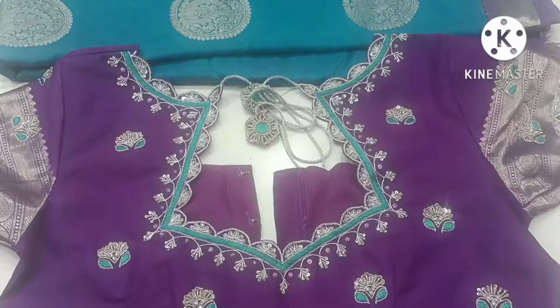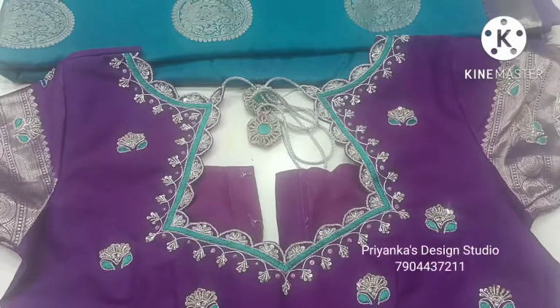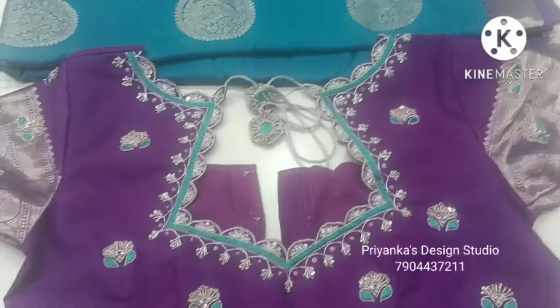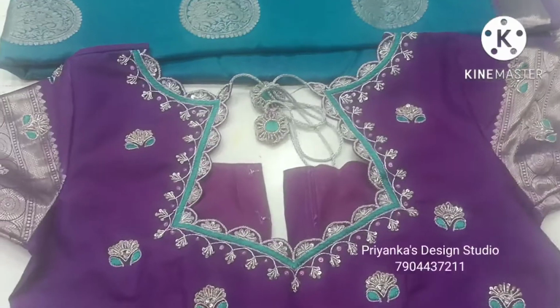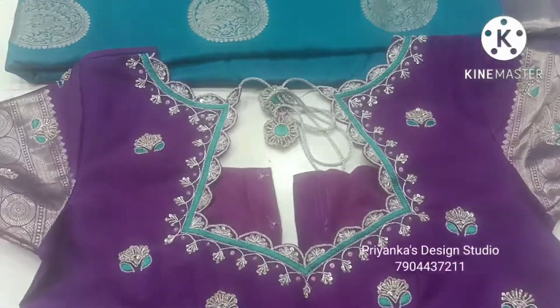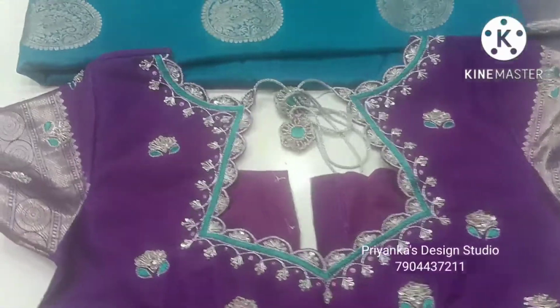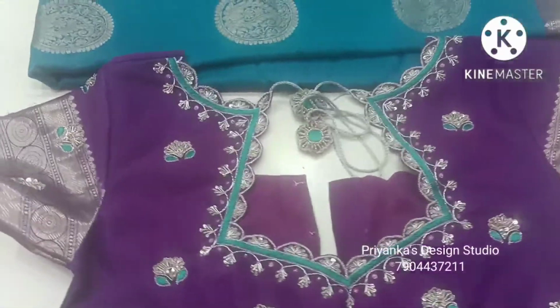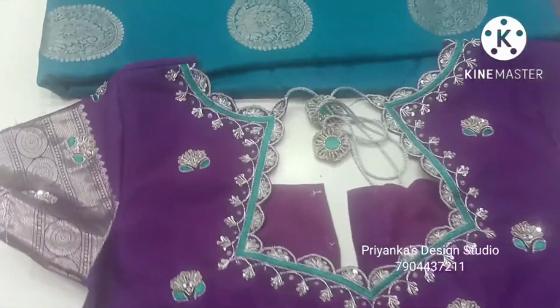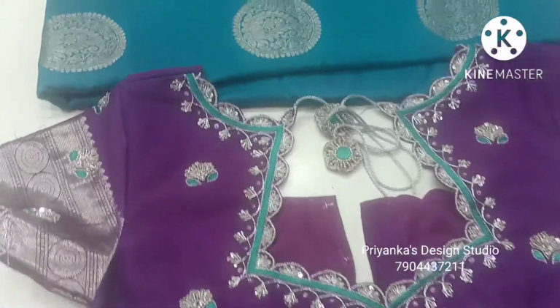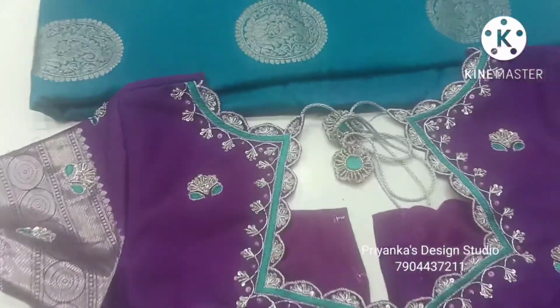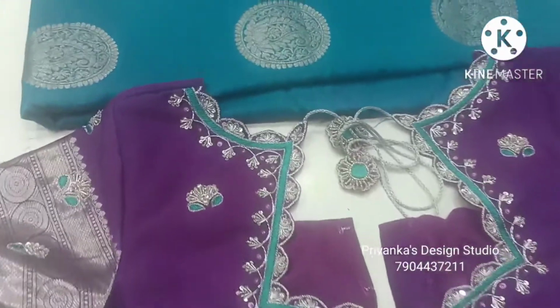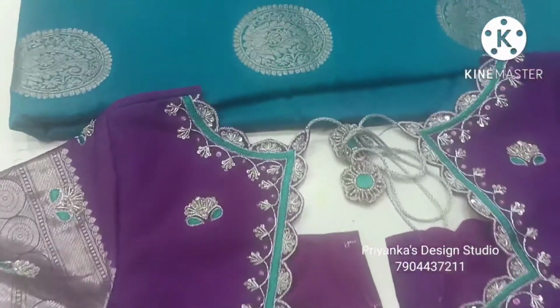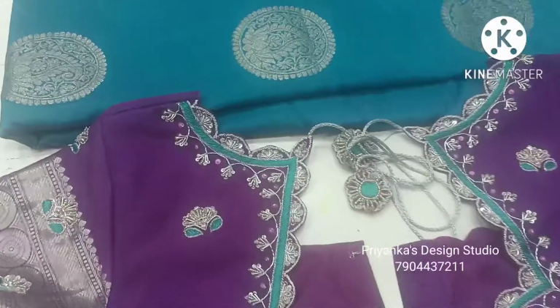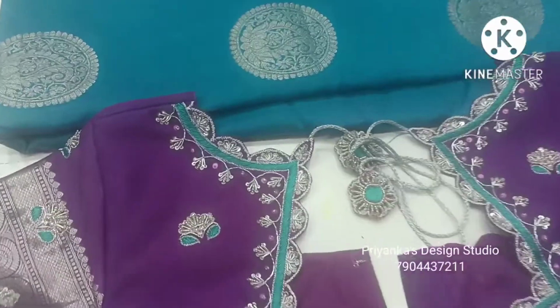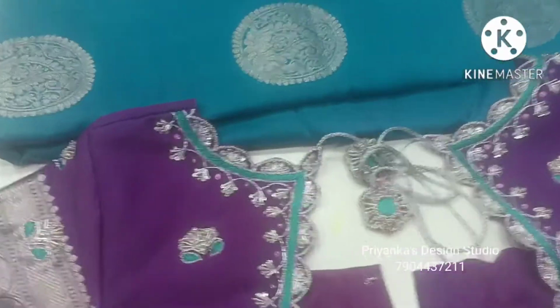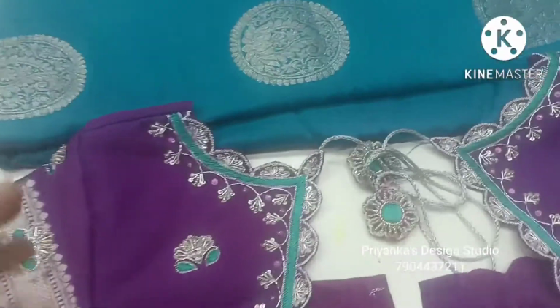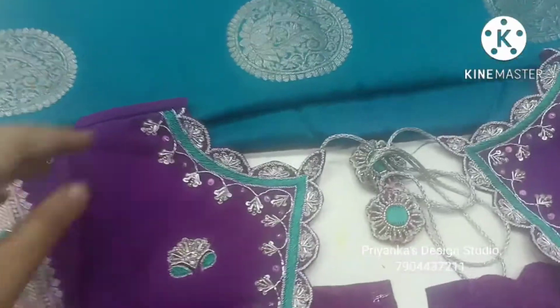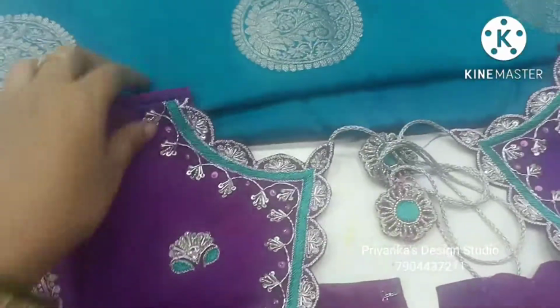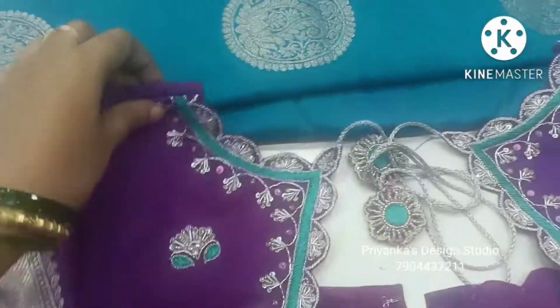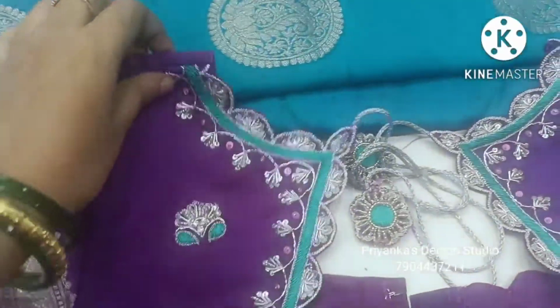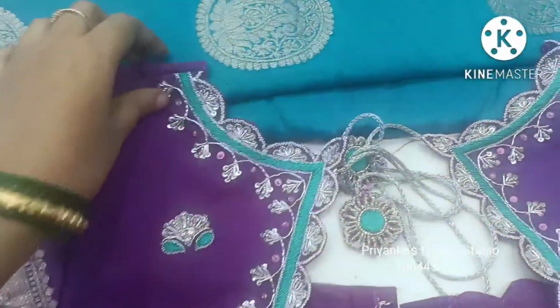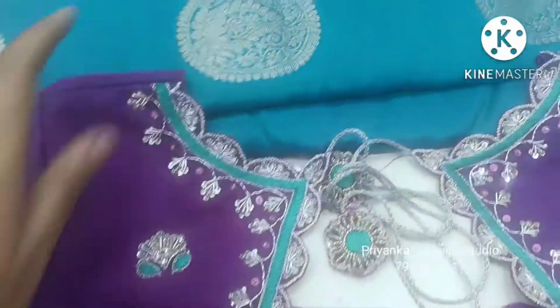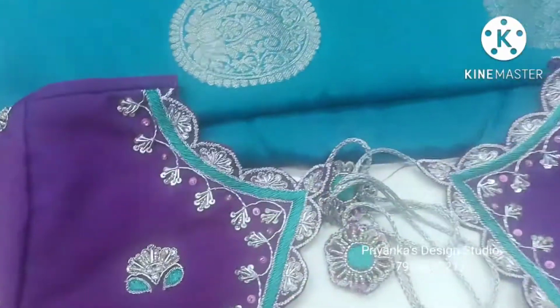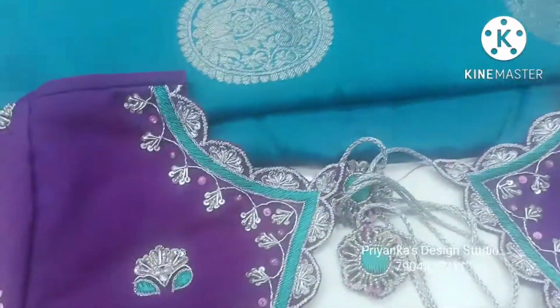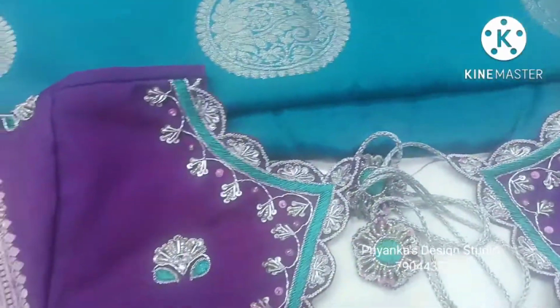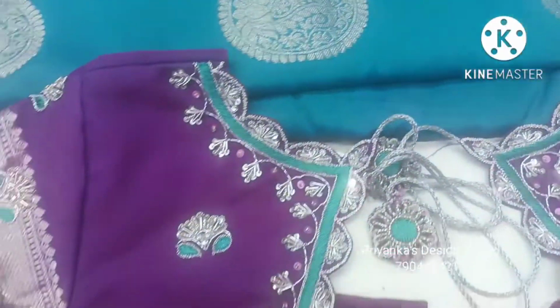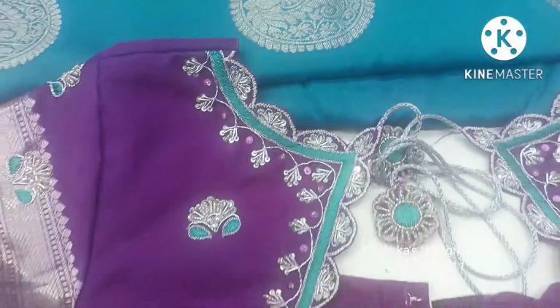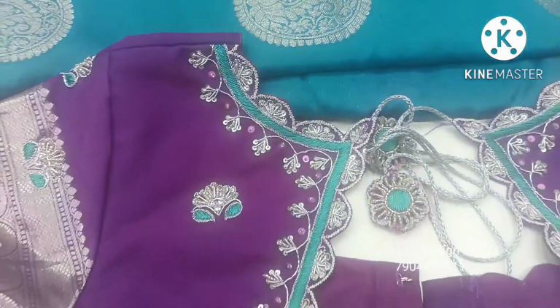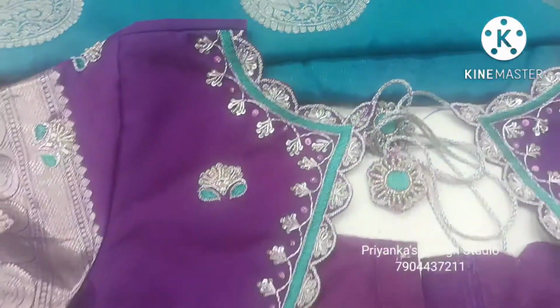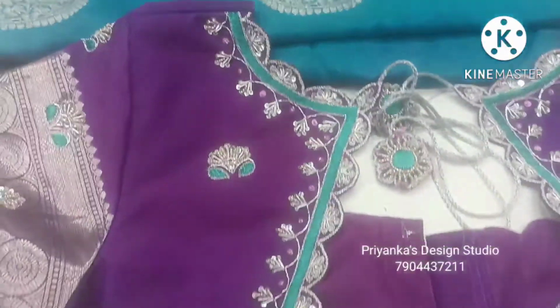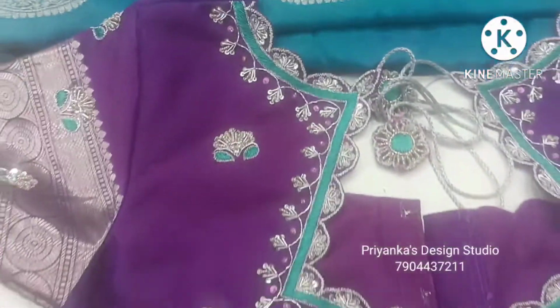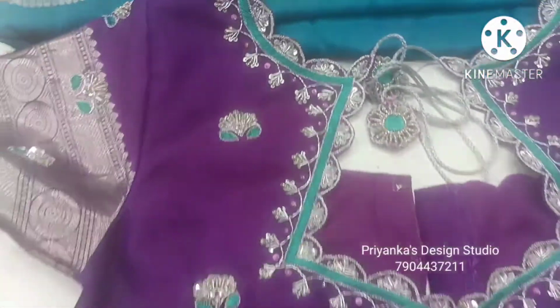Hi all of you, welcome to Braincast Design Studio. In this video, we are designing a silver blouse.